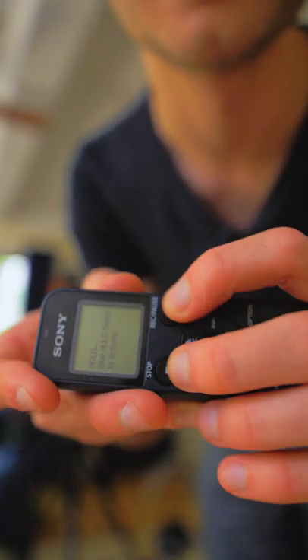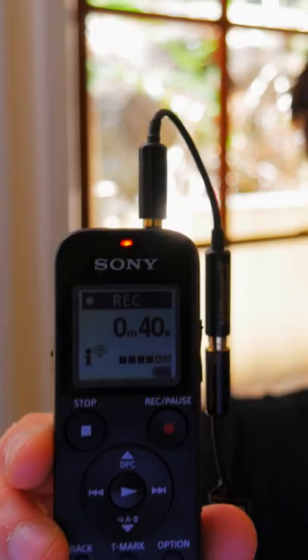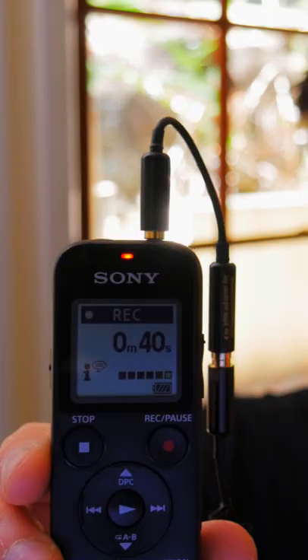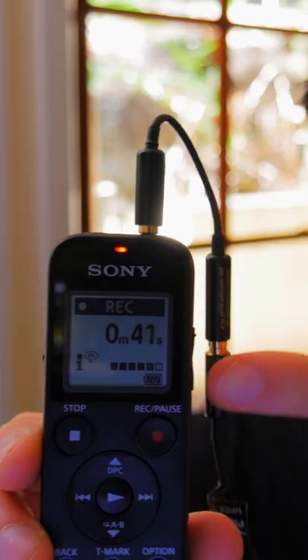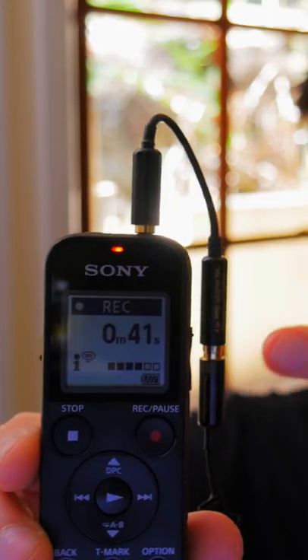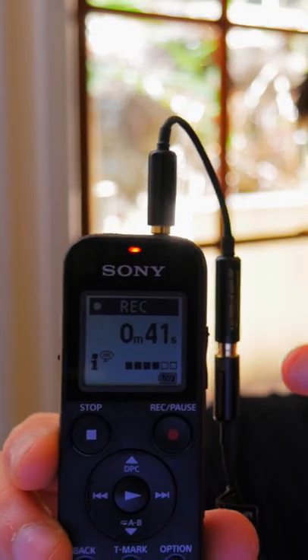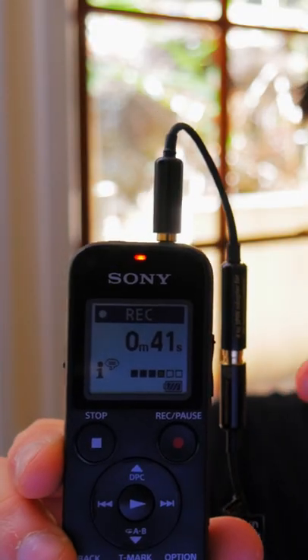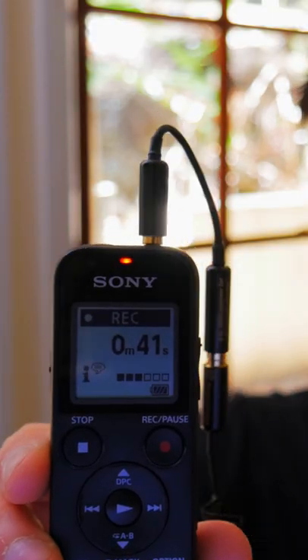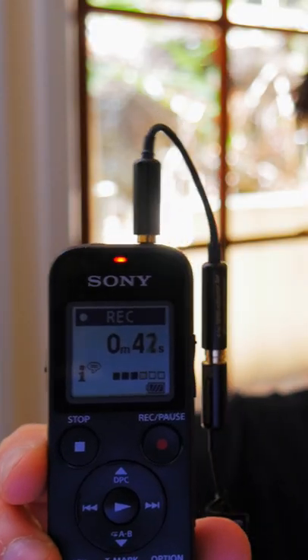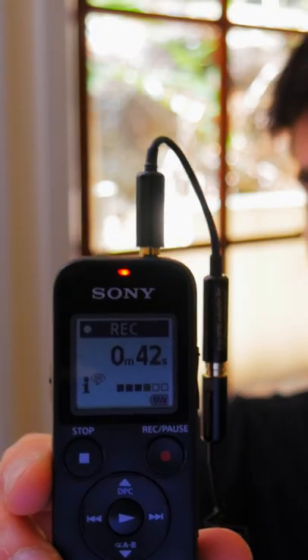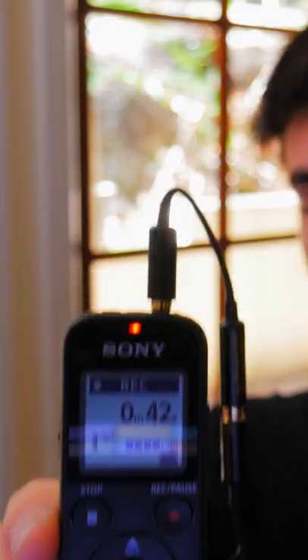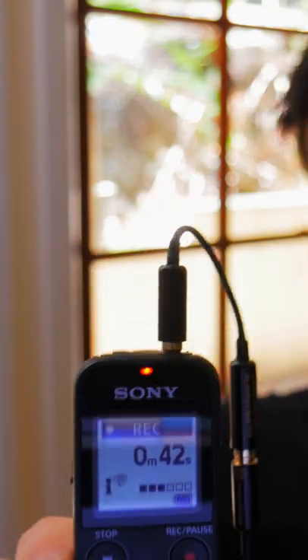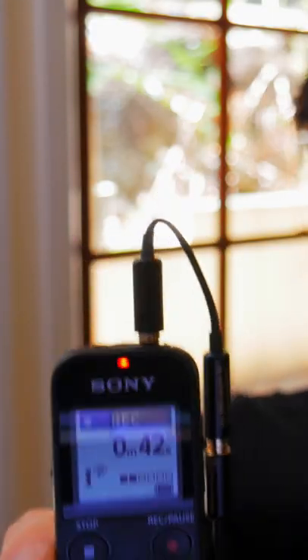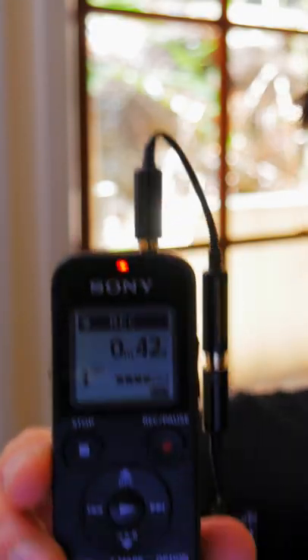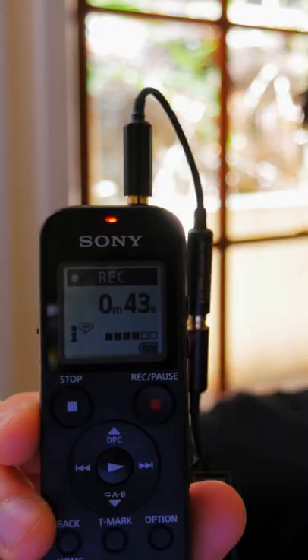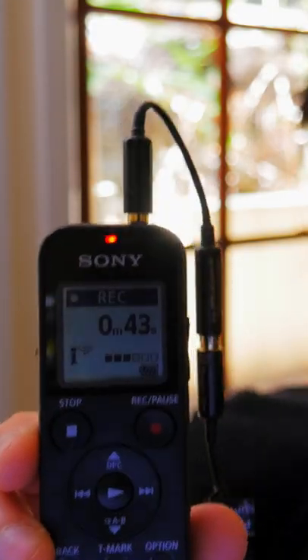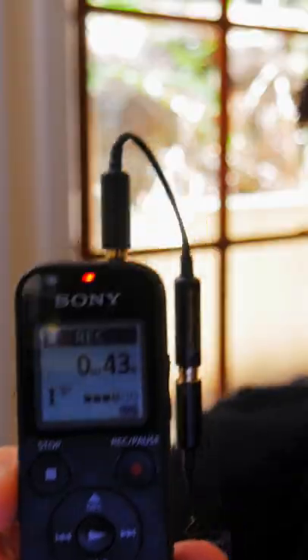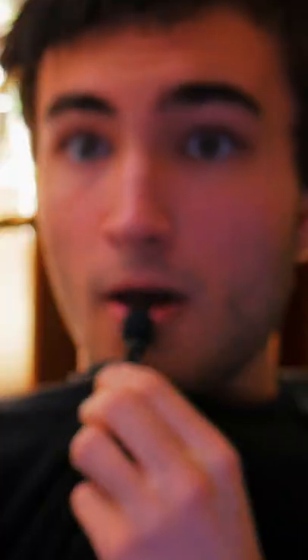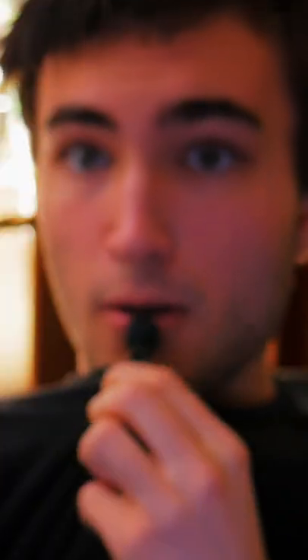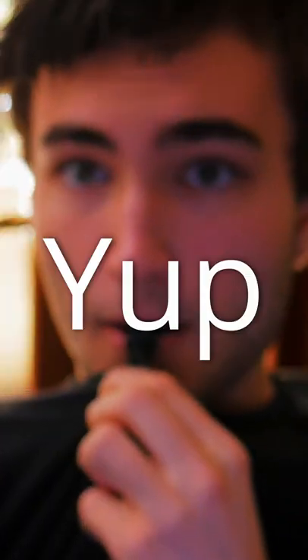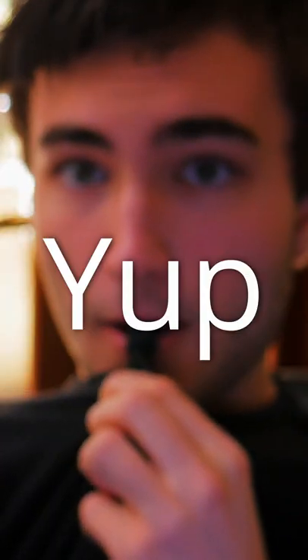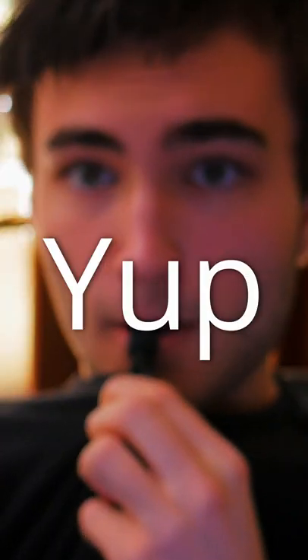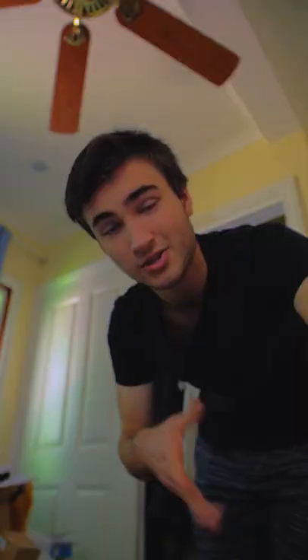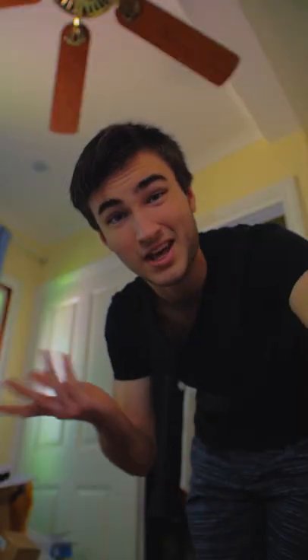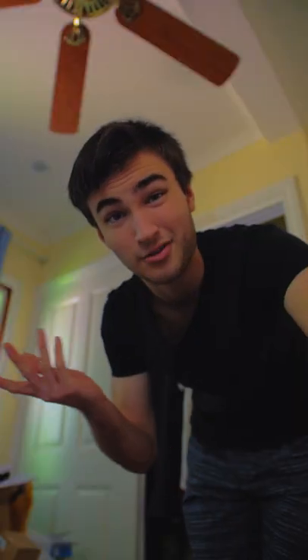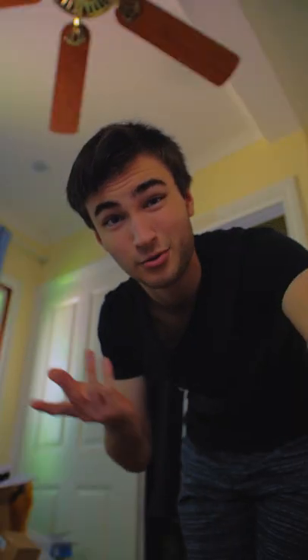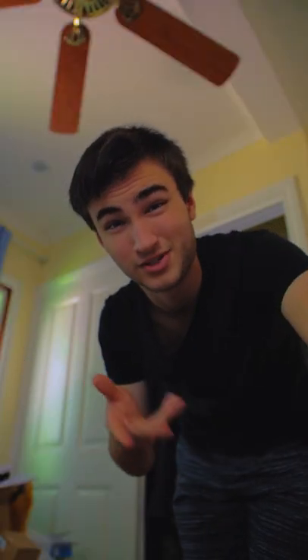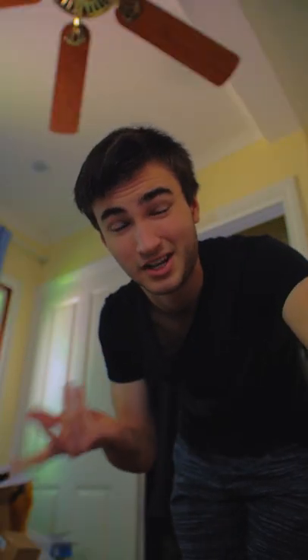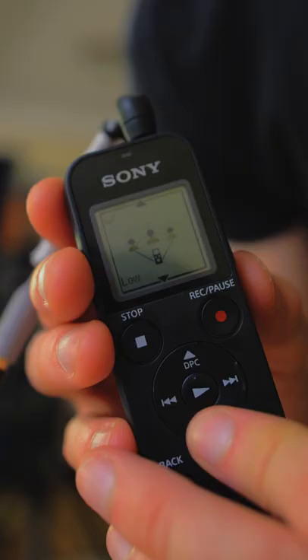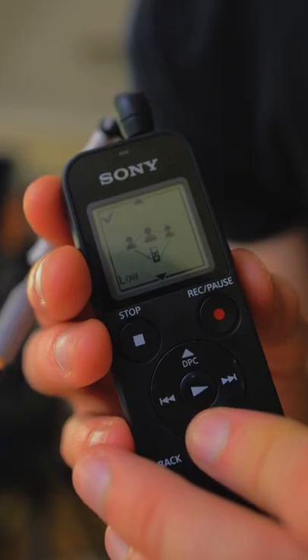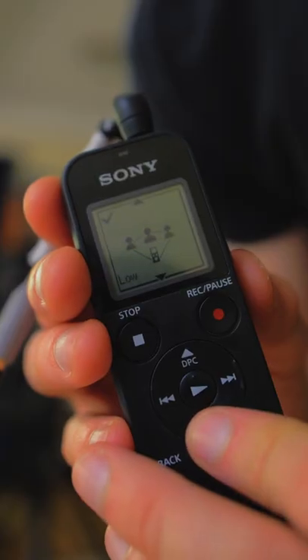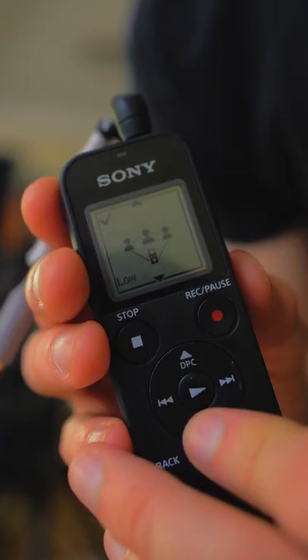Now we have the recorder set to auto — let's find out if it peaks or not. Yeah, the auto setting sucks. Set it to manual.